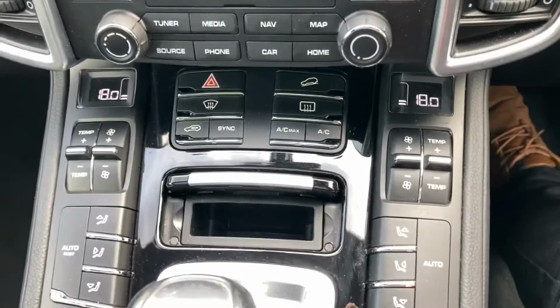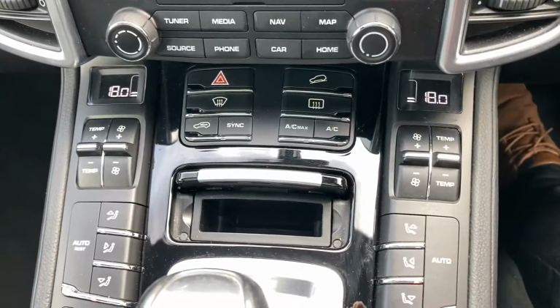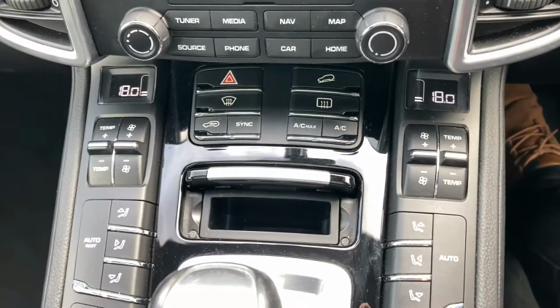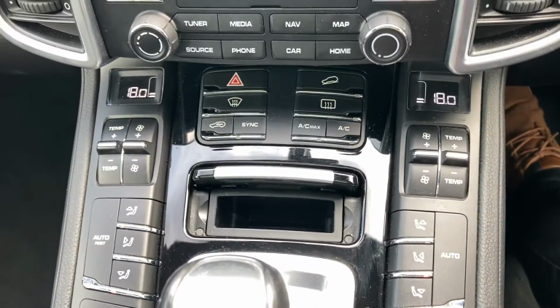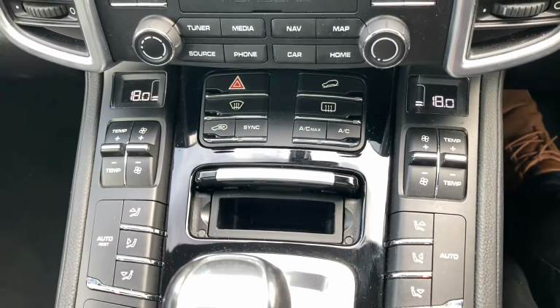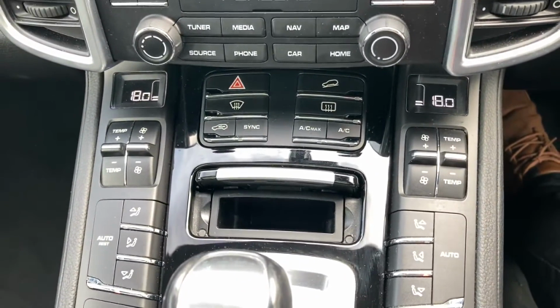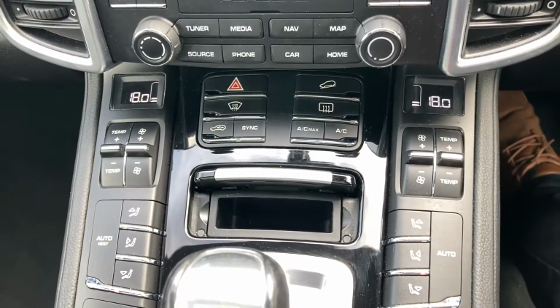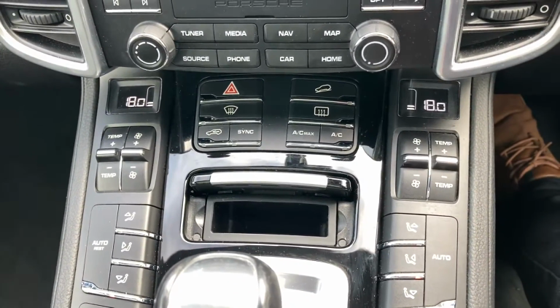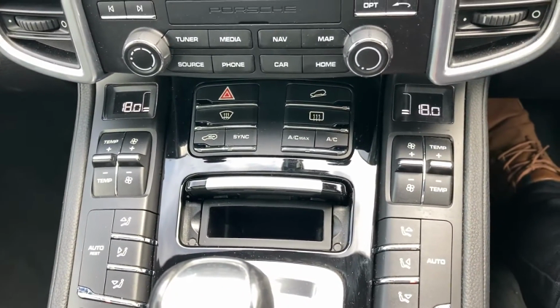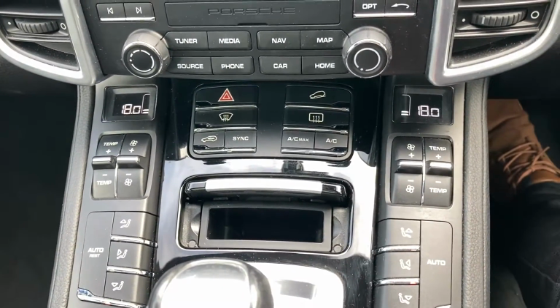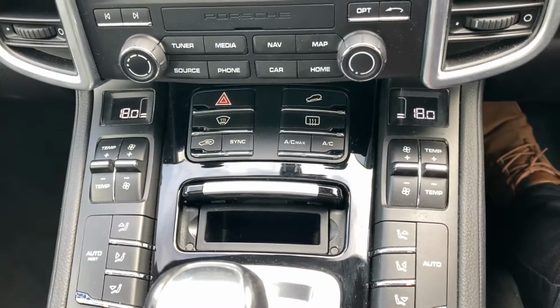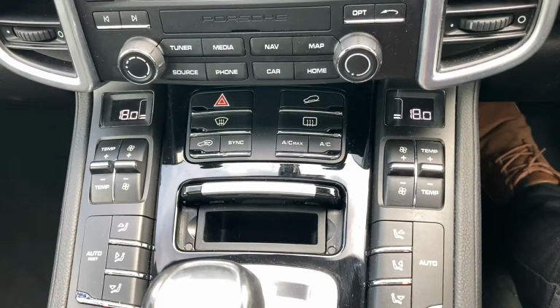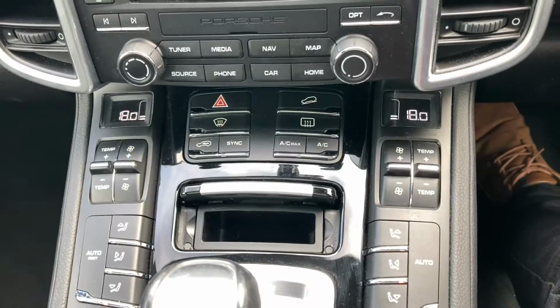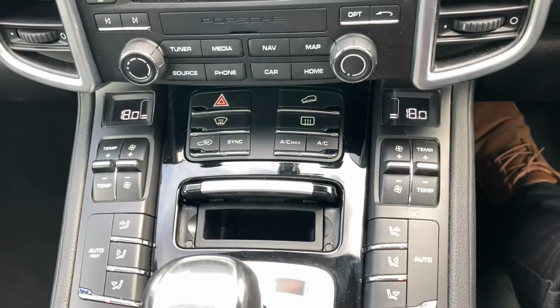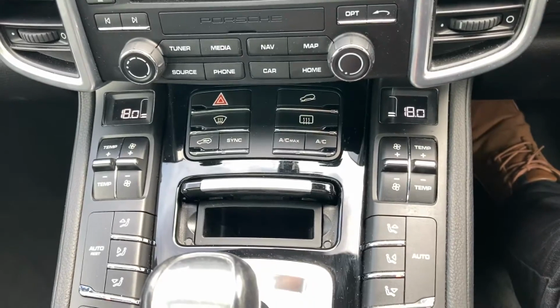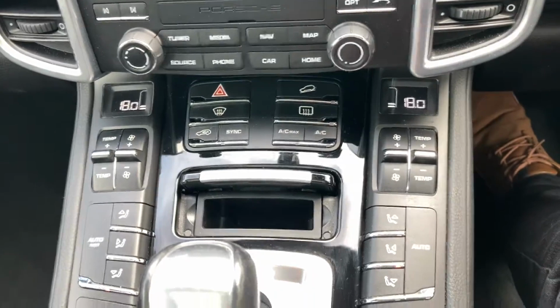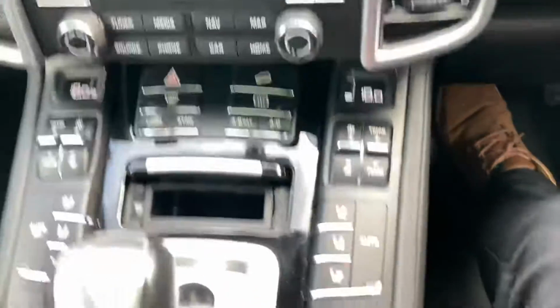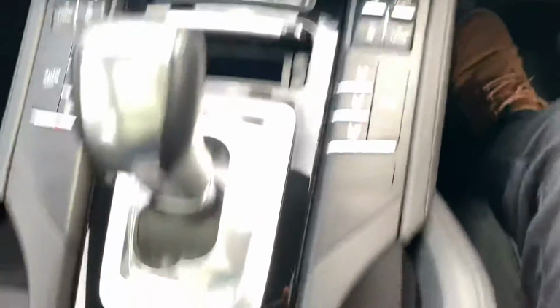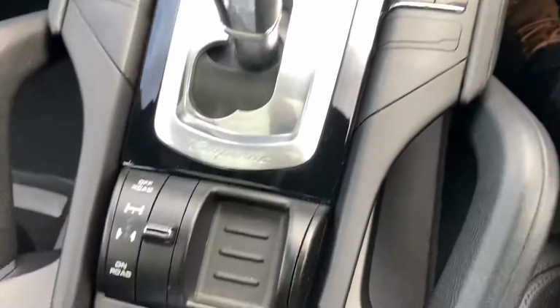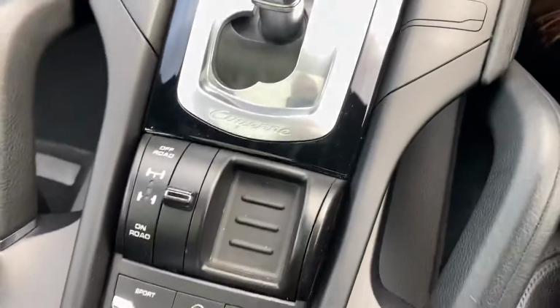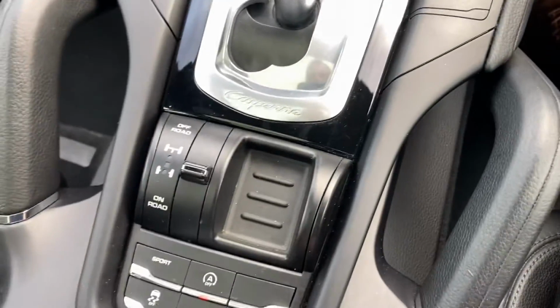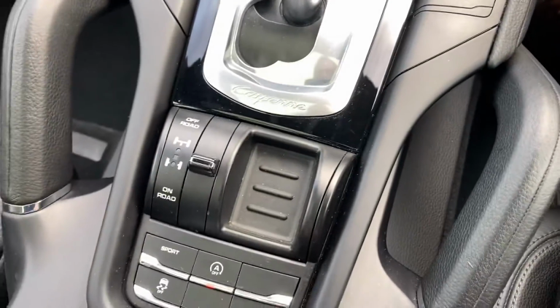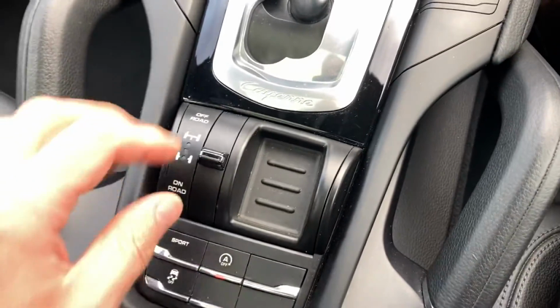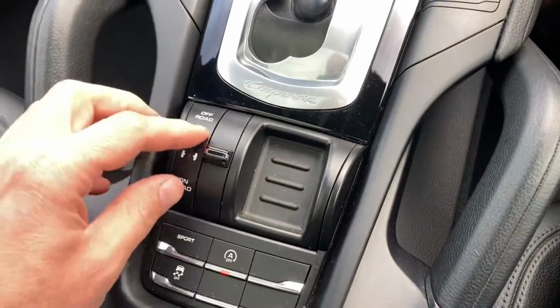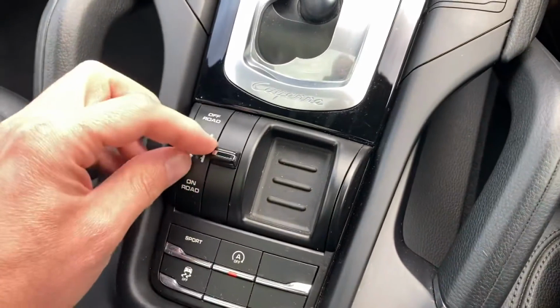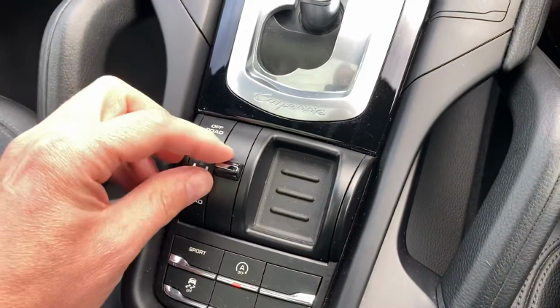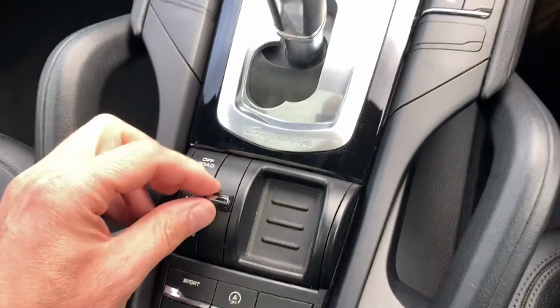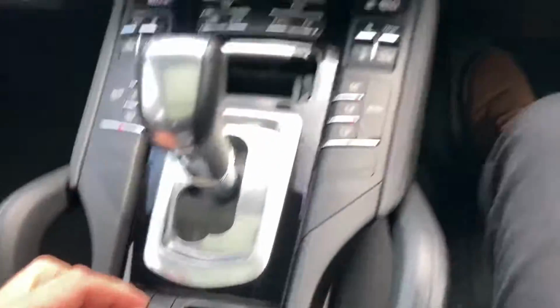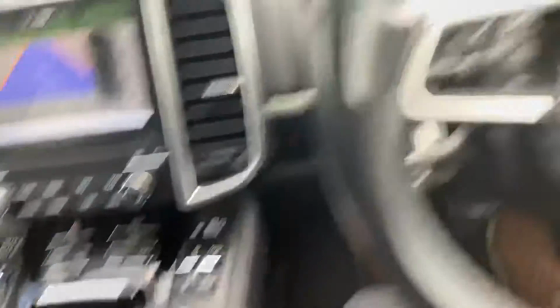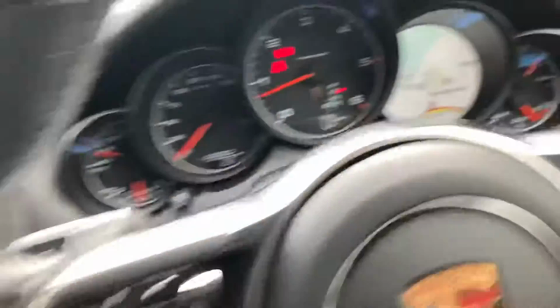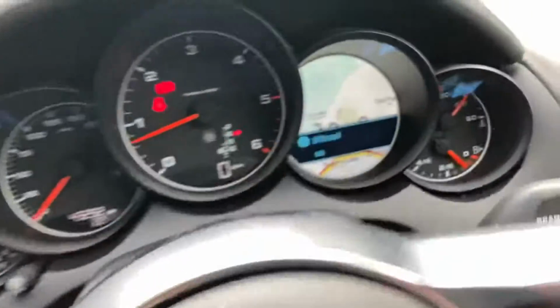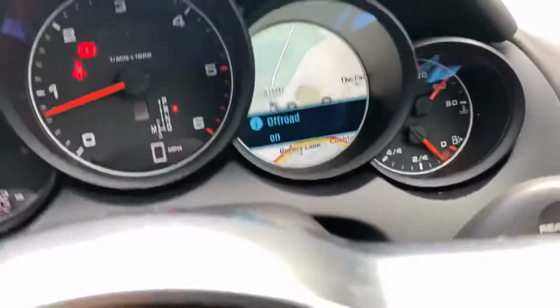Dual zone climate control with air conditioning, and on and off road capabilities.